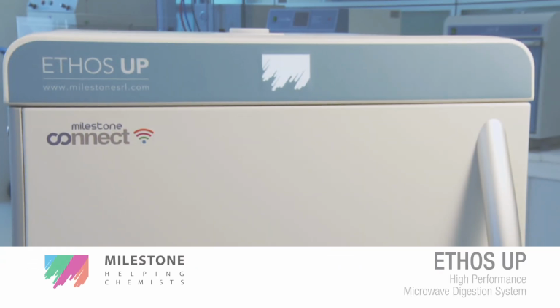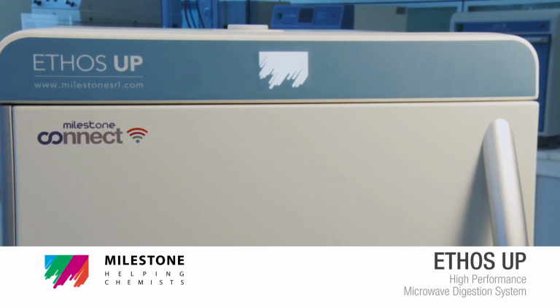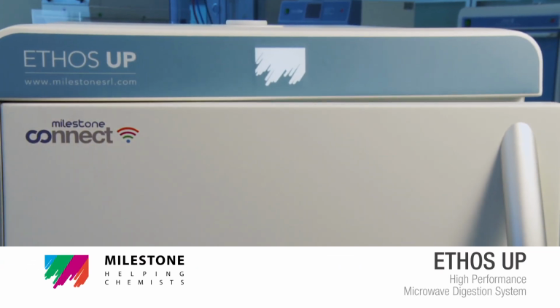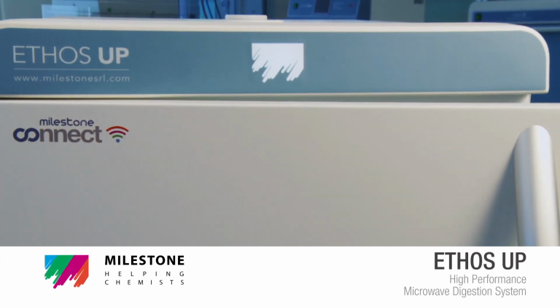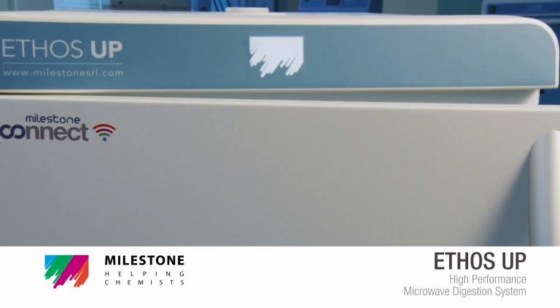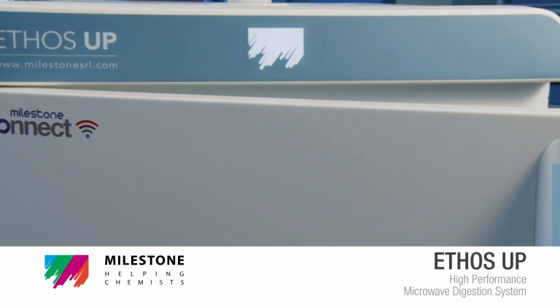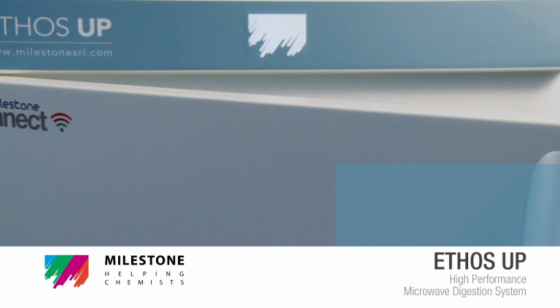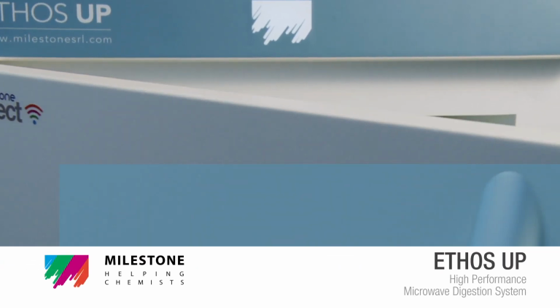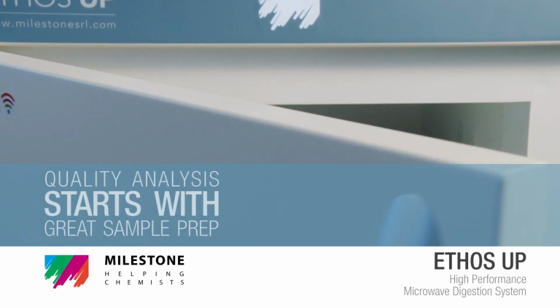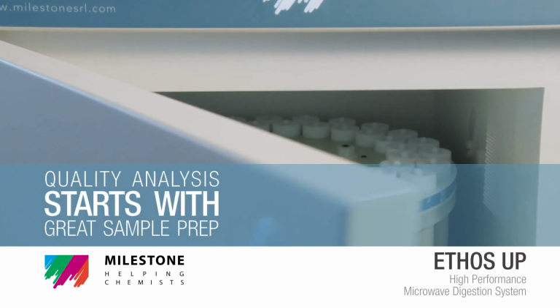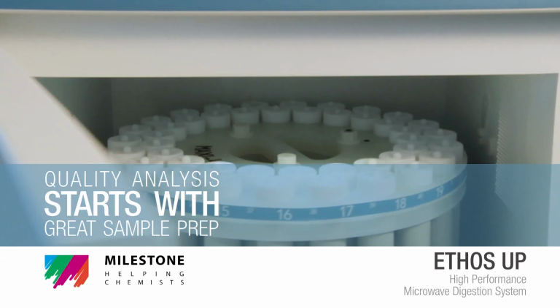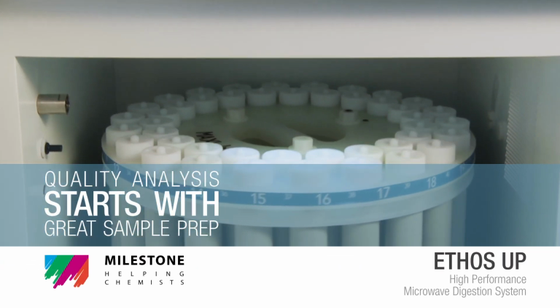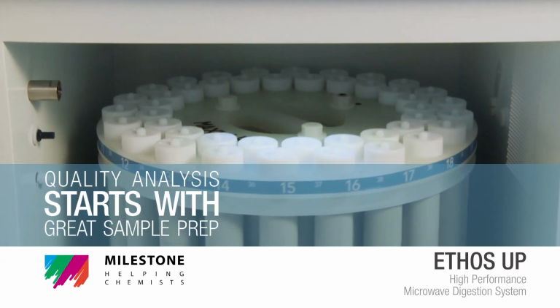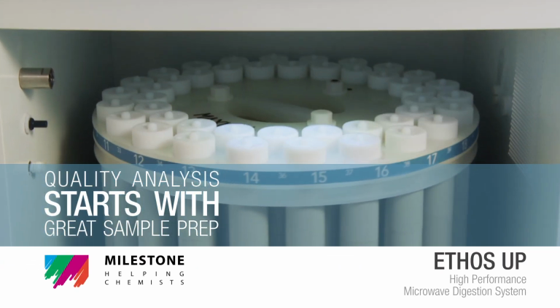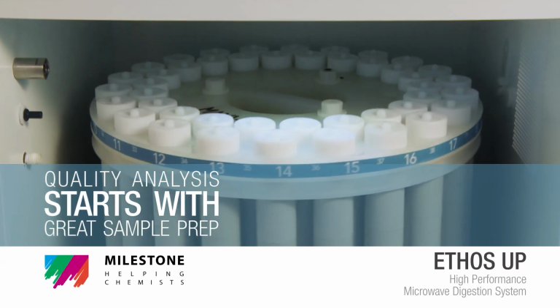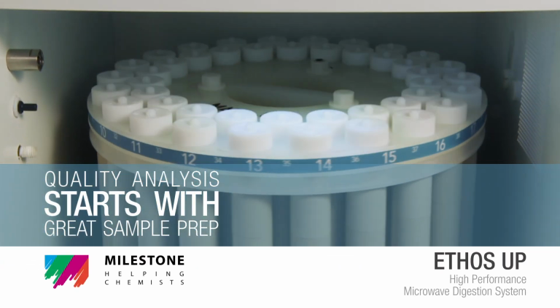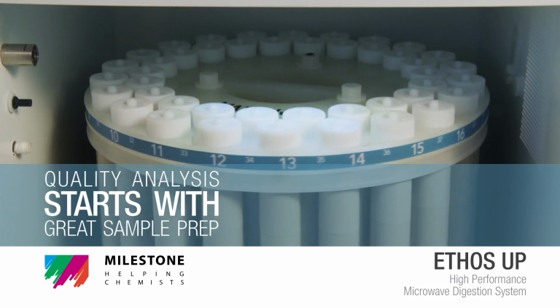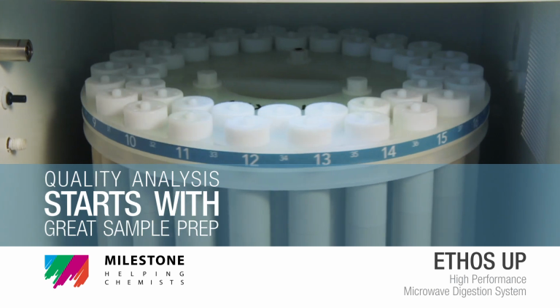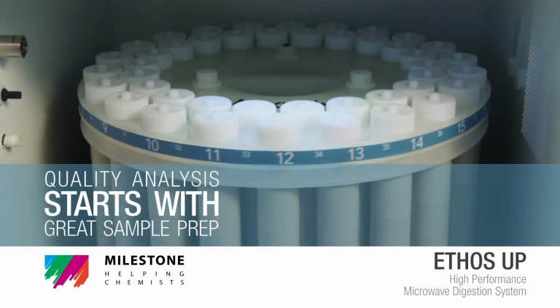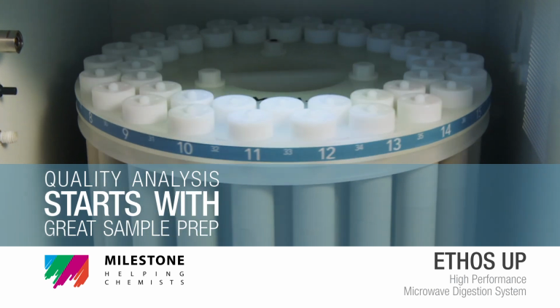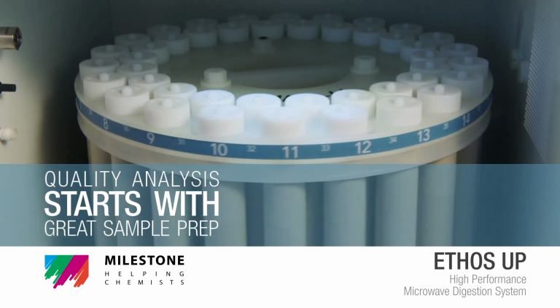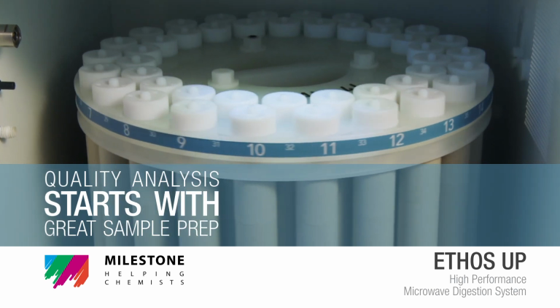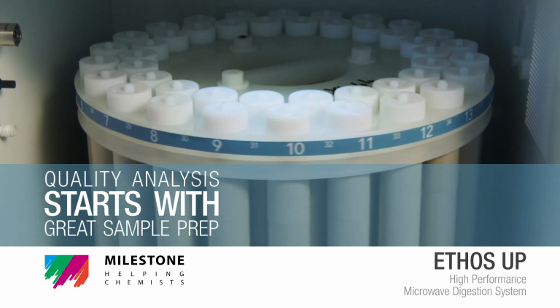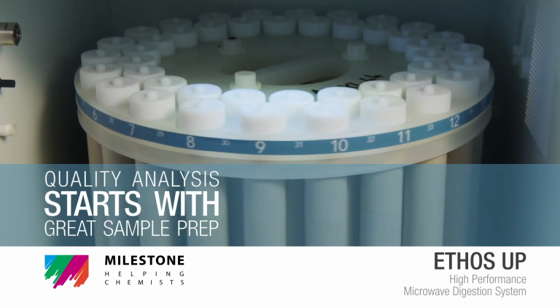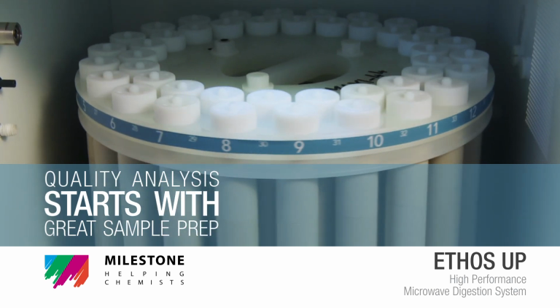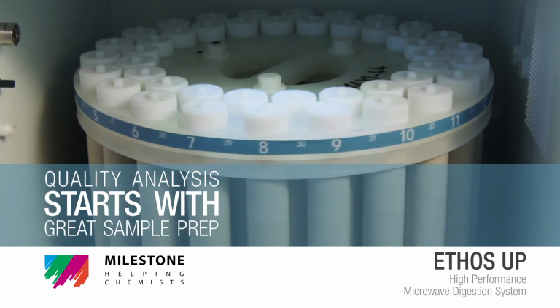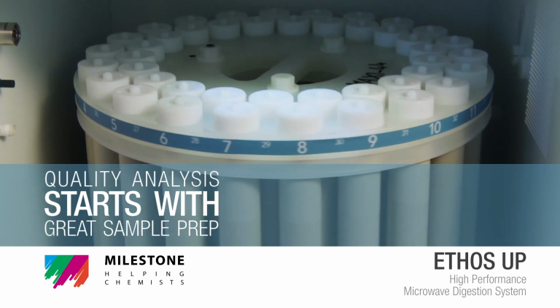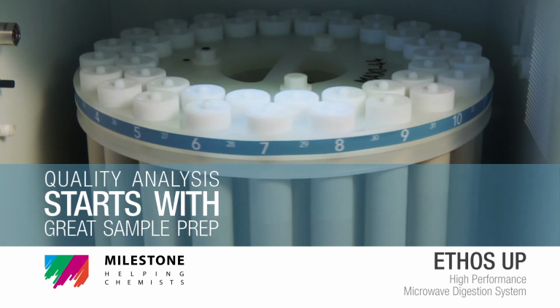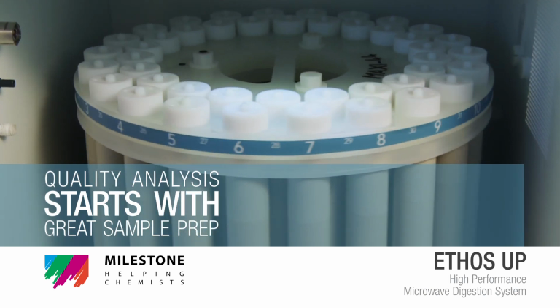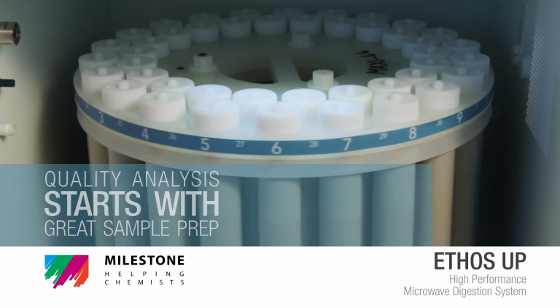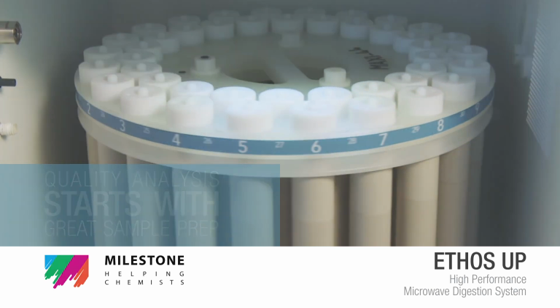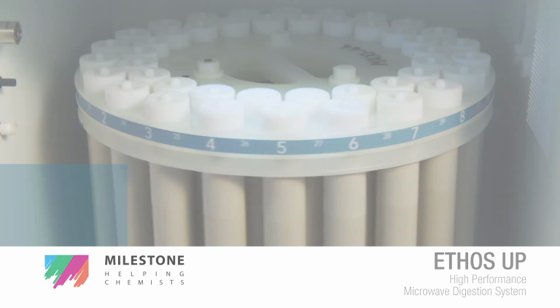Milestone Ethos Up — quality analysis starts with great sample preparation.